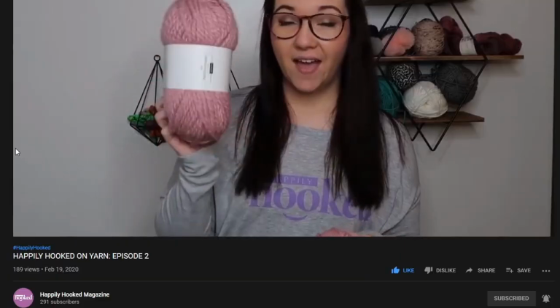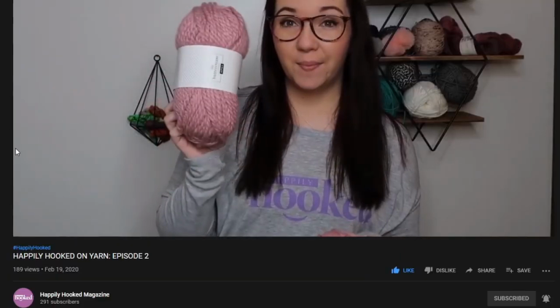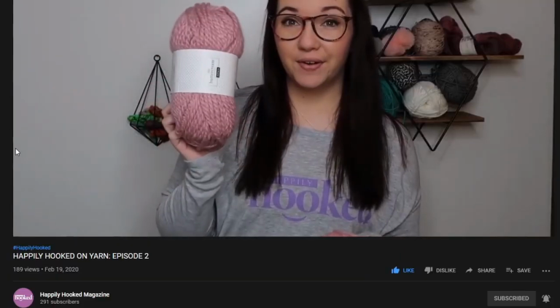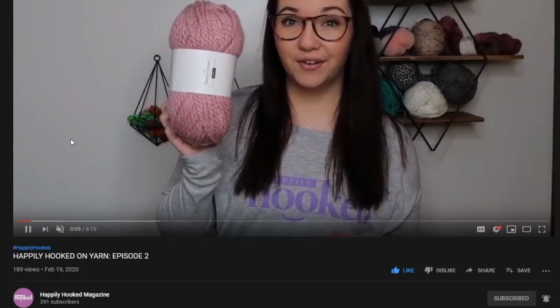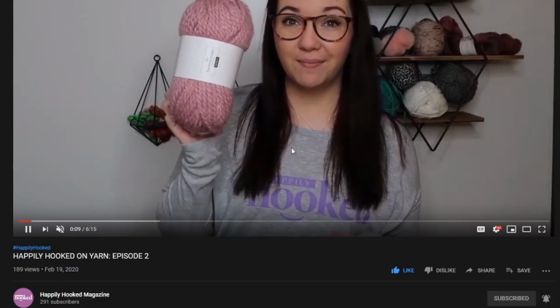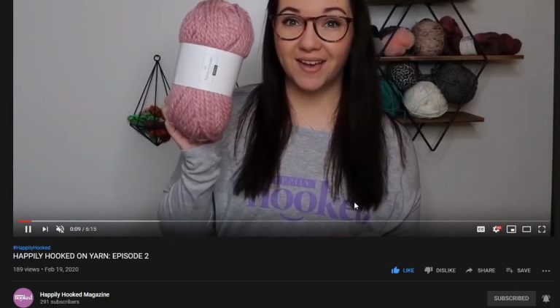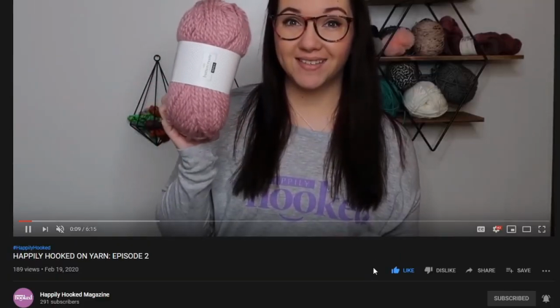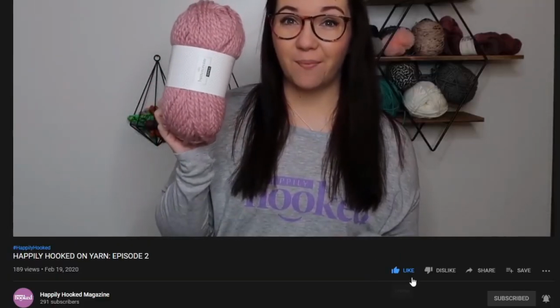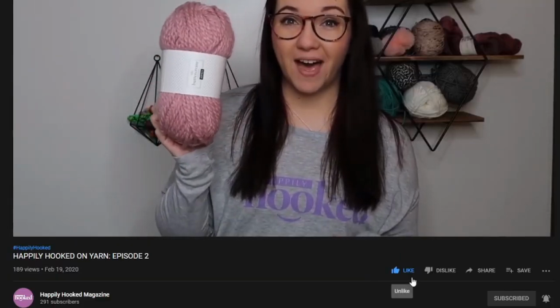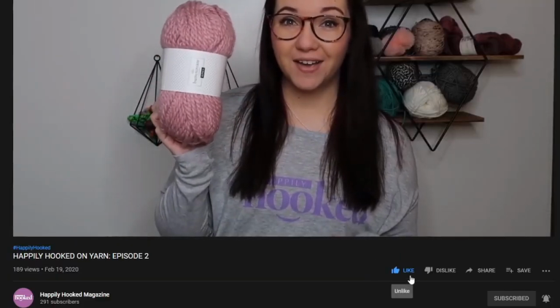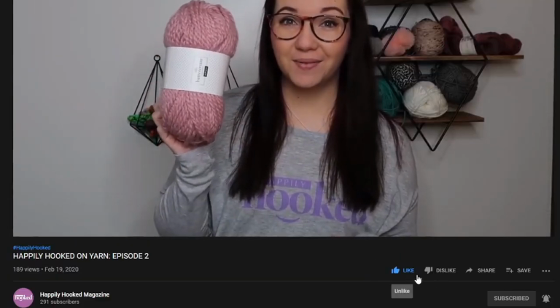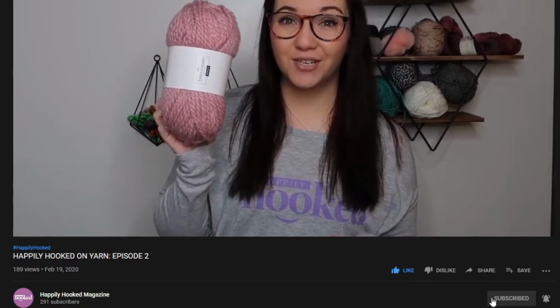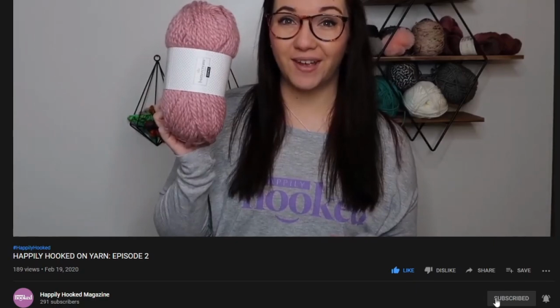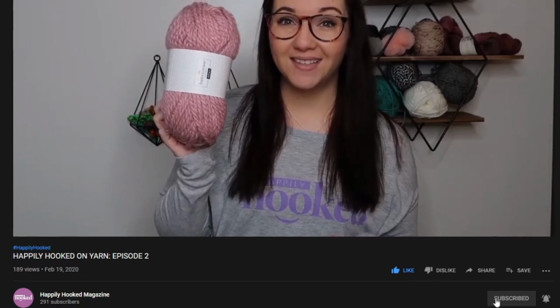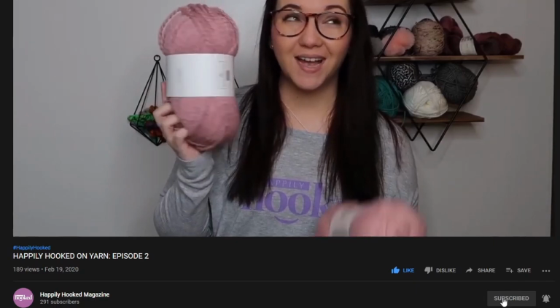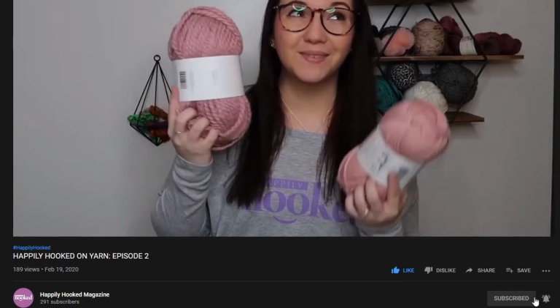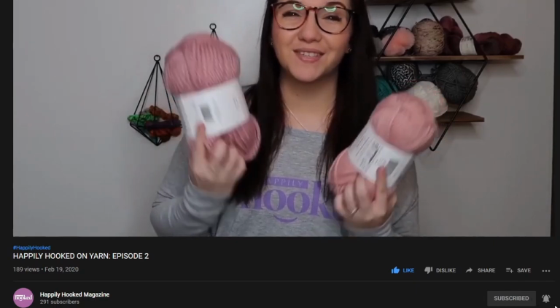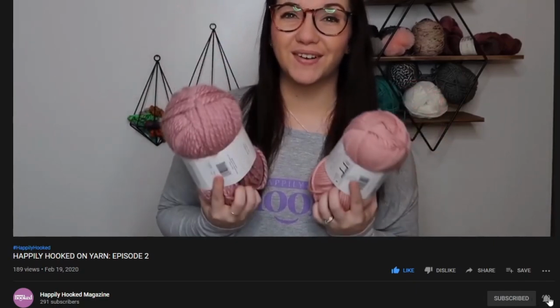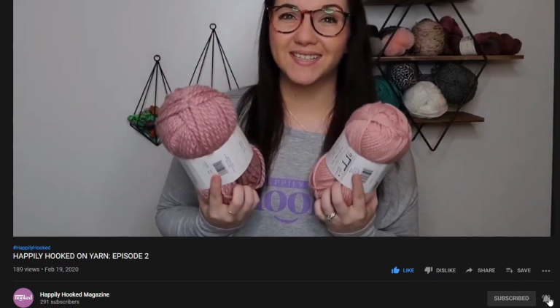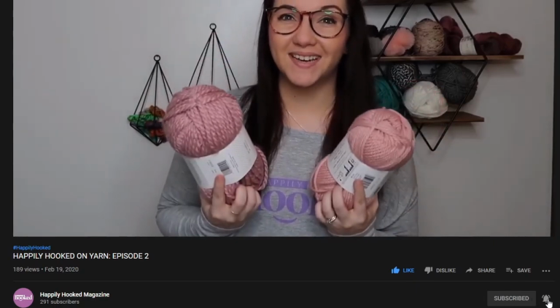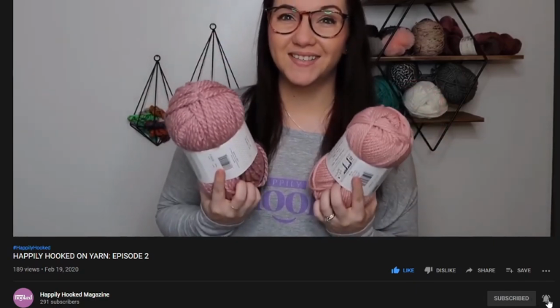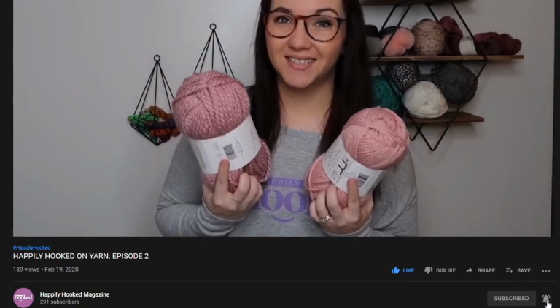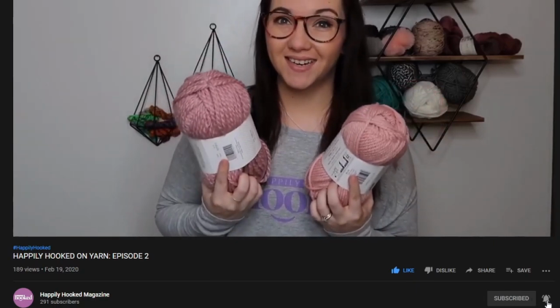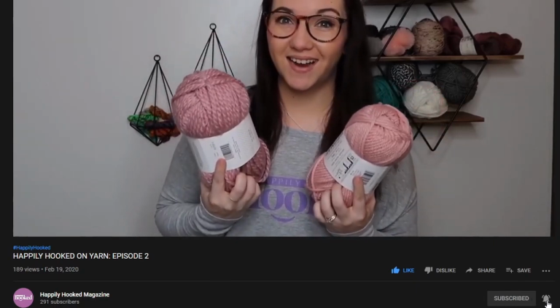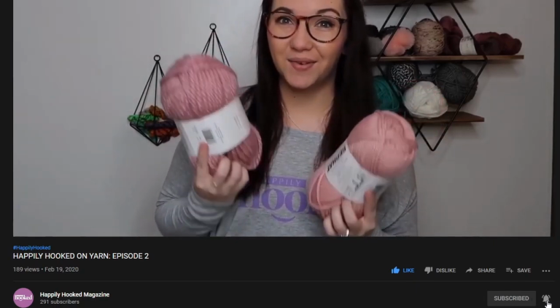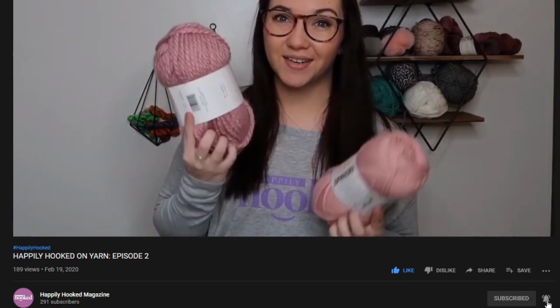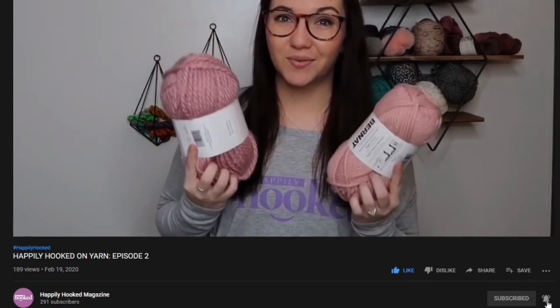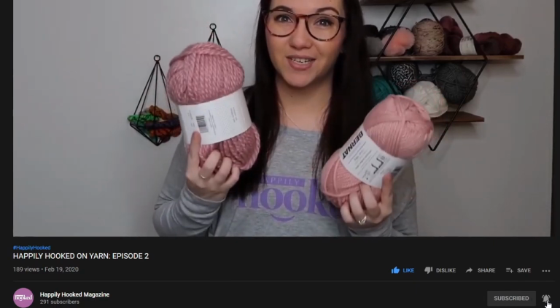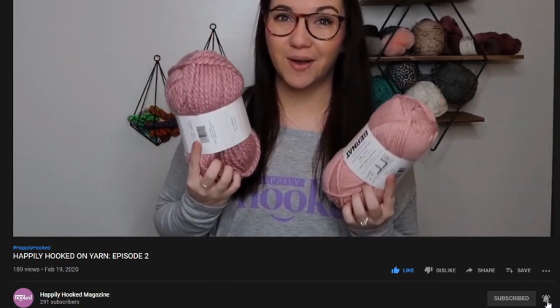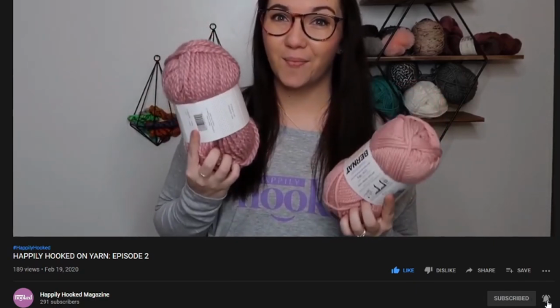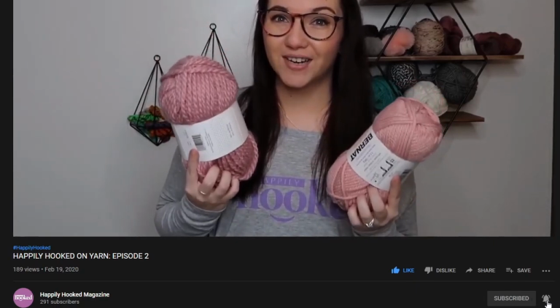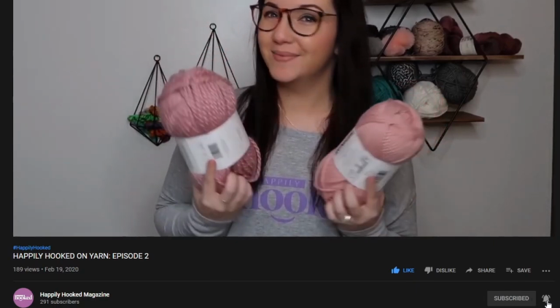Make sure you guys do click on the like, subscribe, and the bell if you're on YouTube to make sure you get notifications.